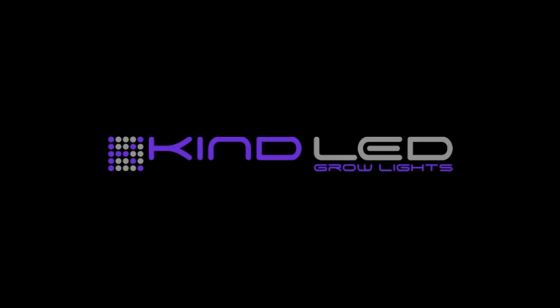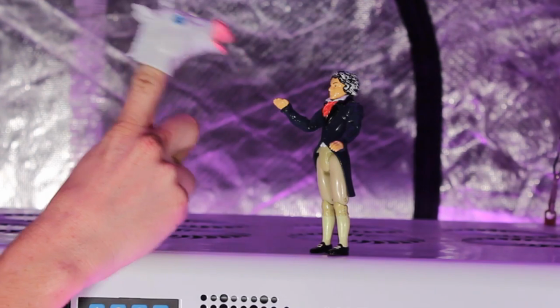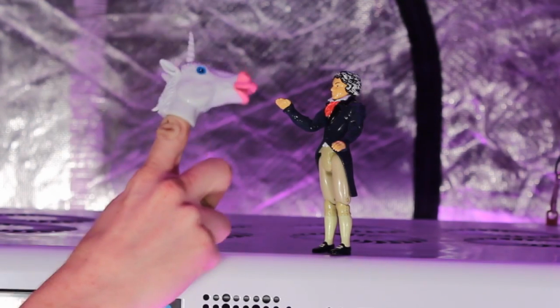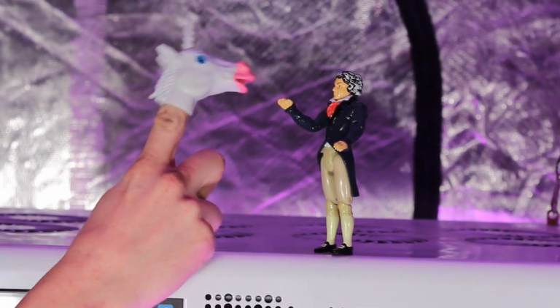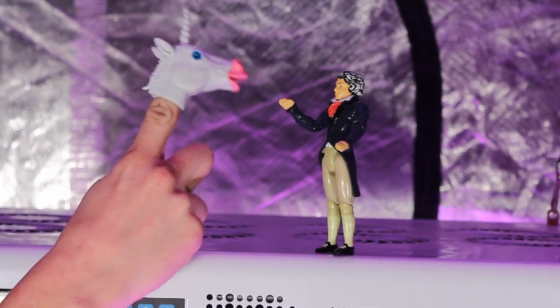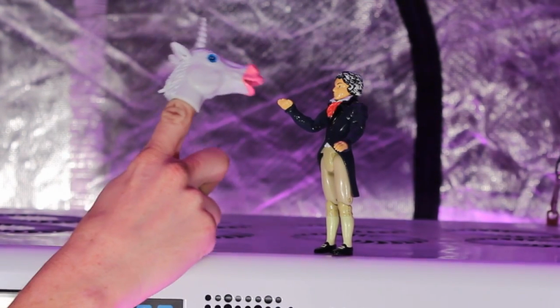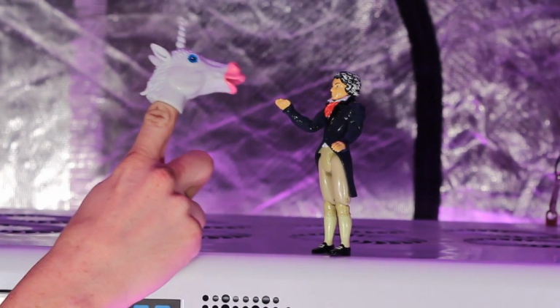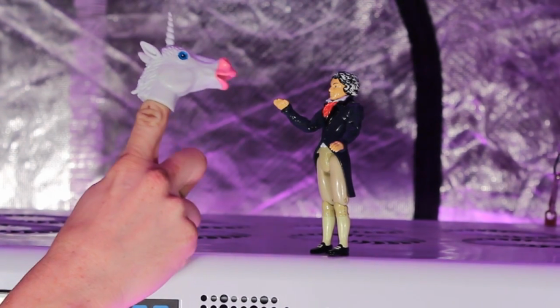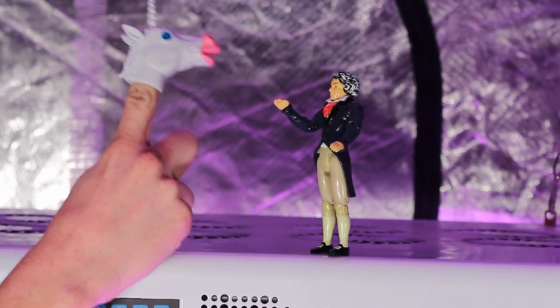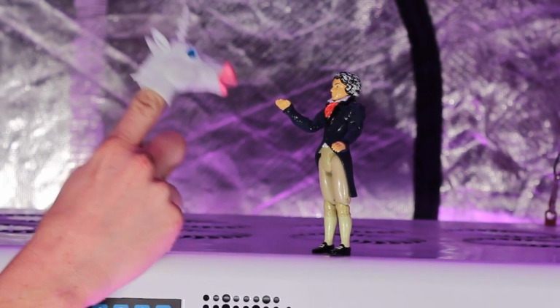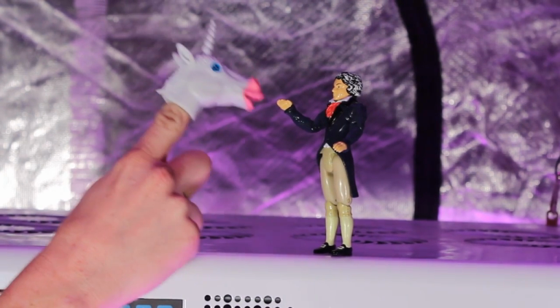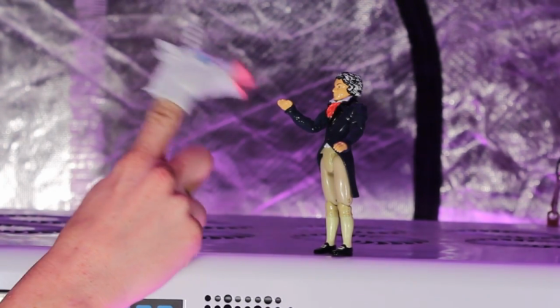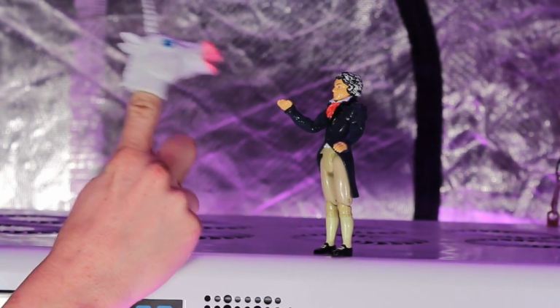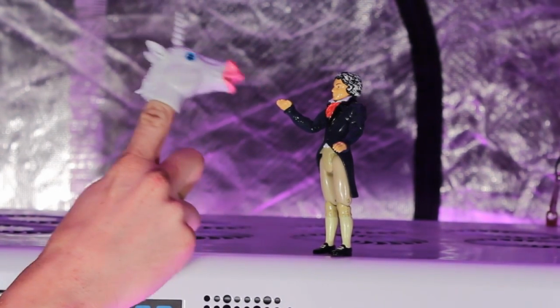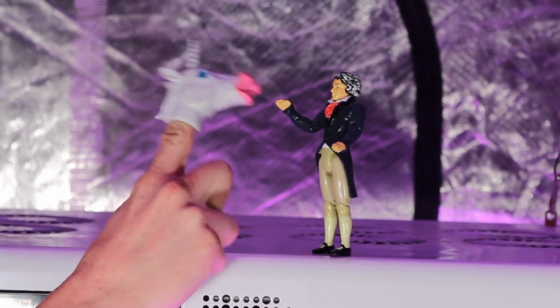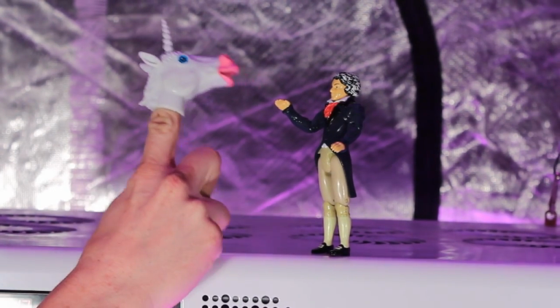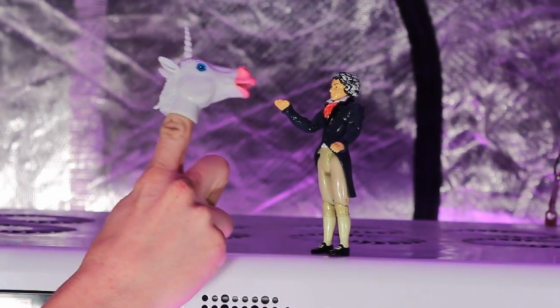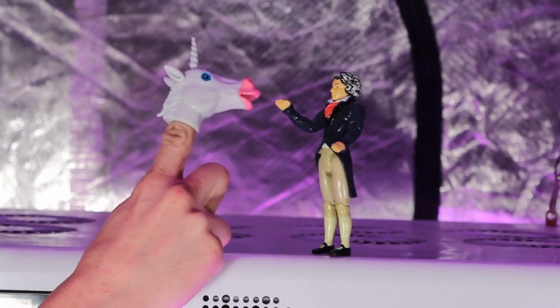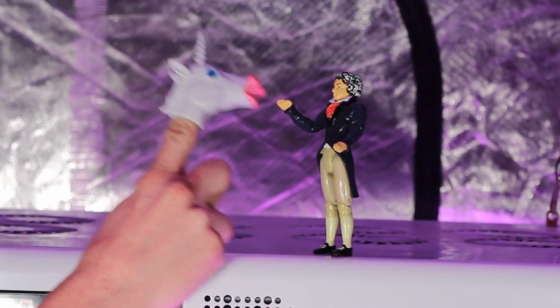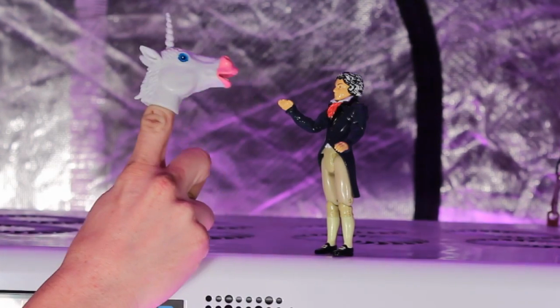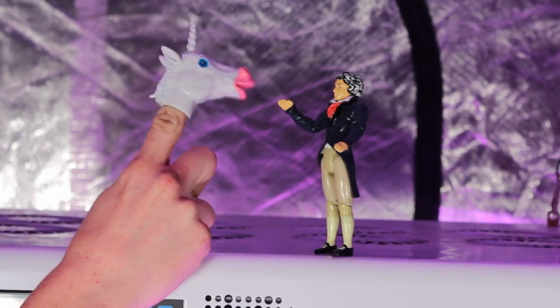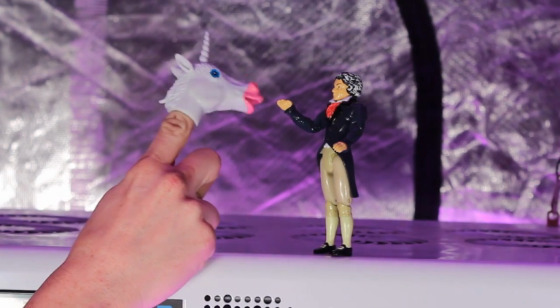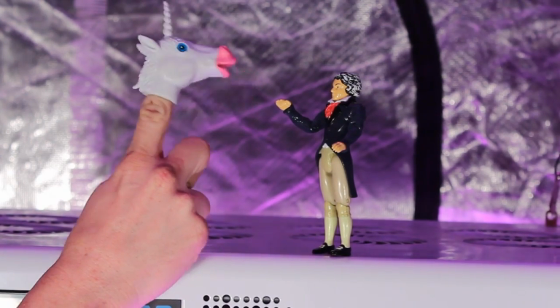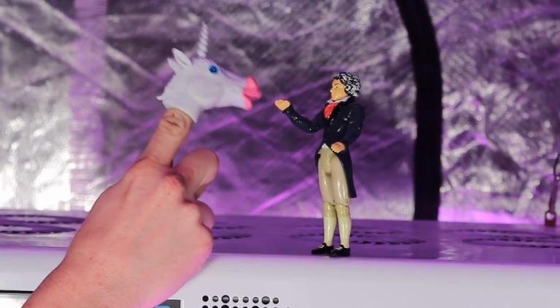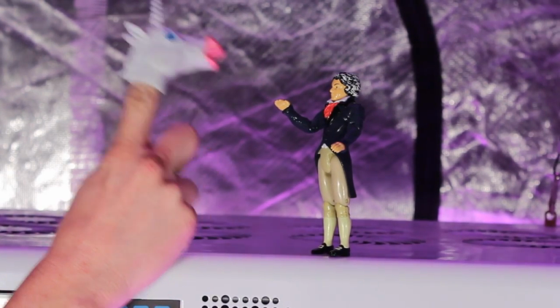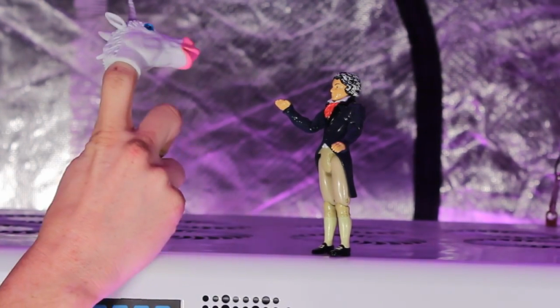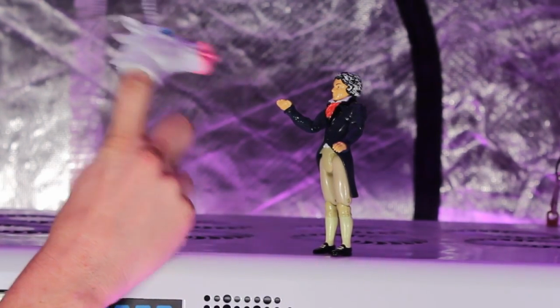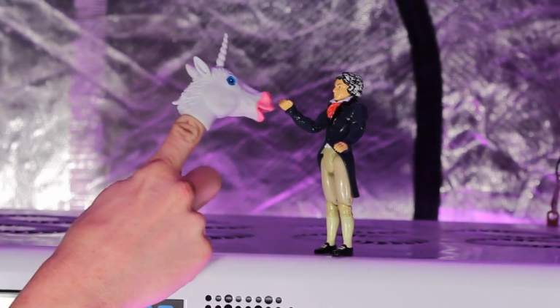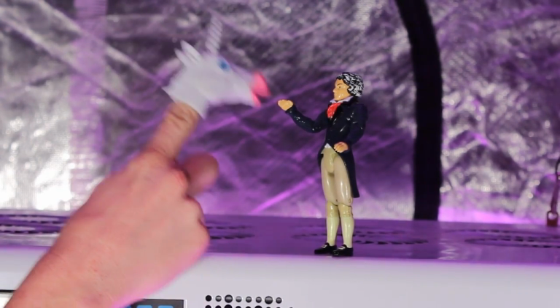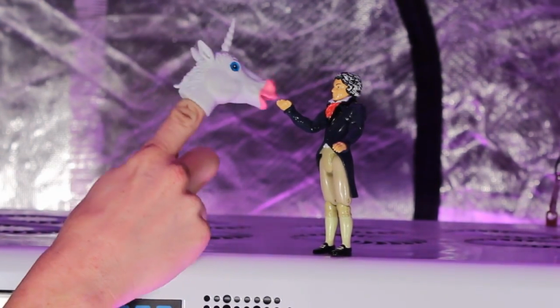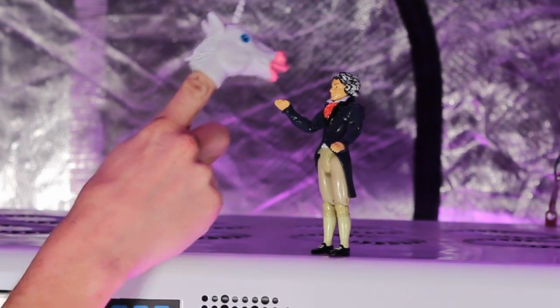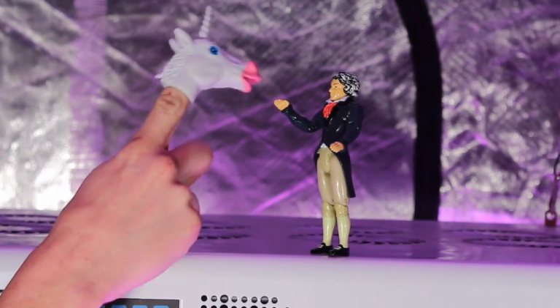So I says to him, a unicorn and a cyclops? That's just an accident waiting to happen.